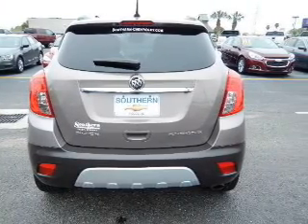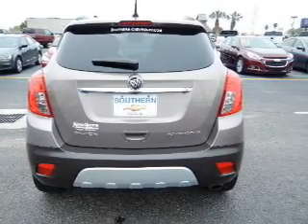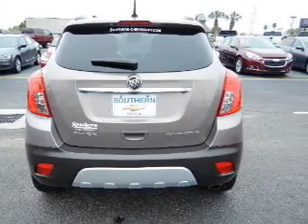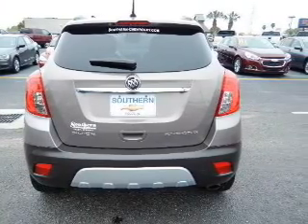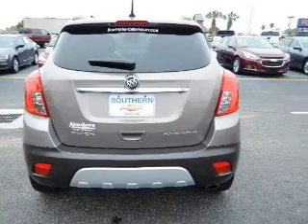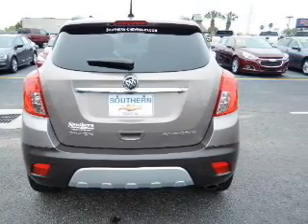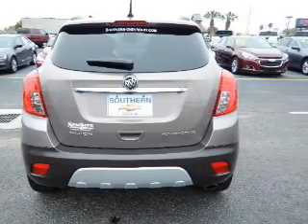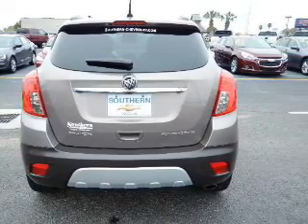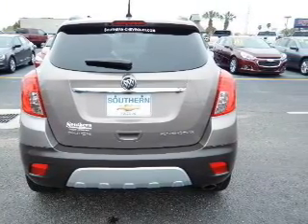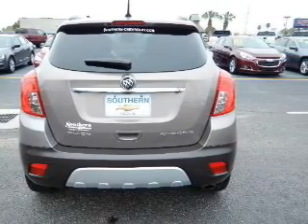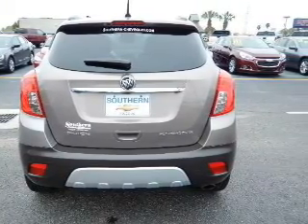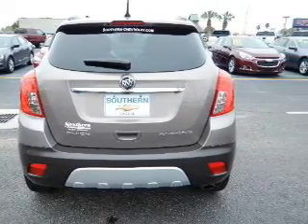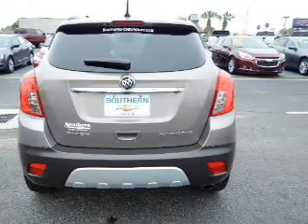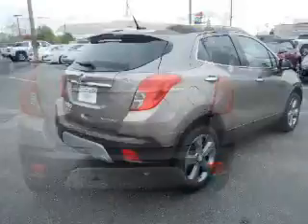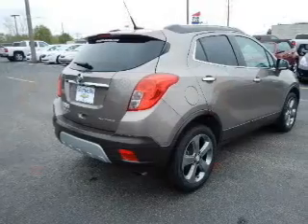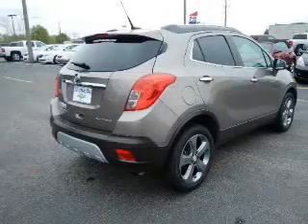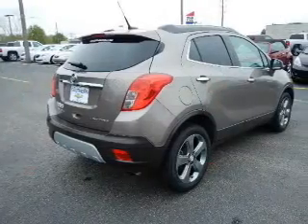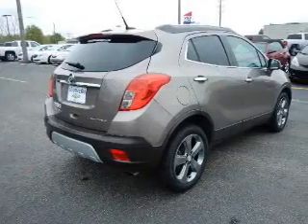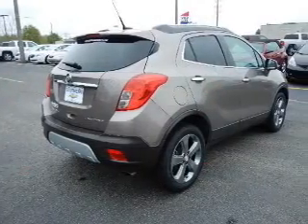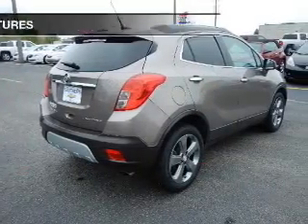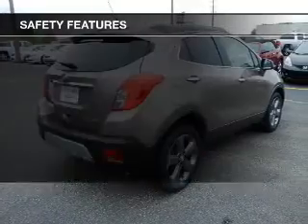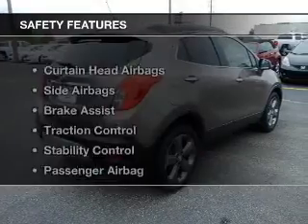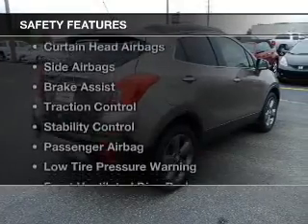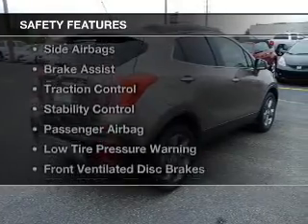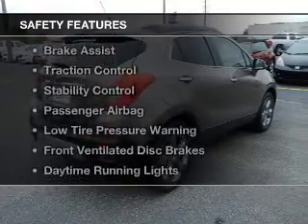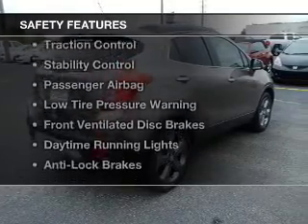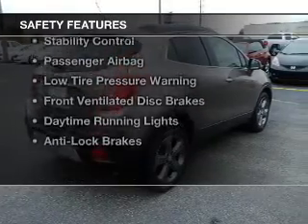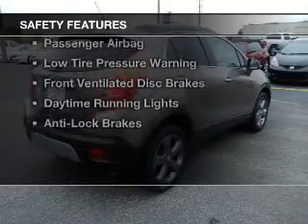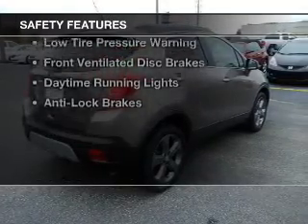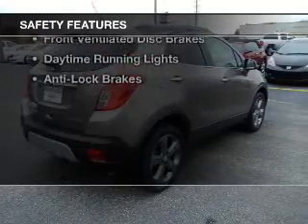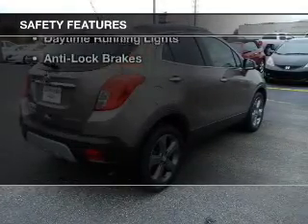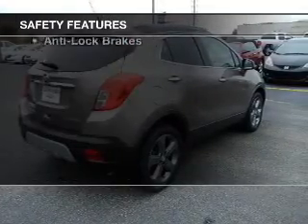Additional features include aluminum rims, a tilt and telescopic steering wheel, and a spoiler. Safety was made a priority with these features.